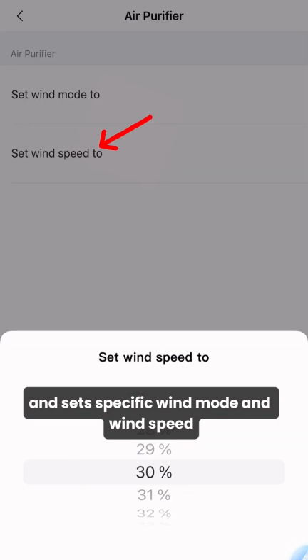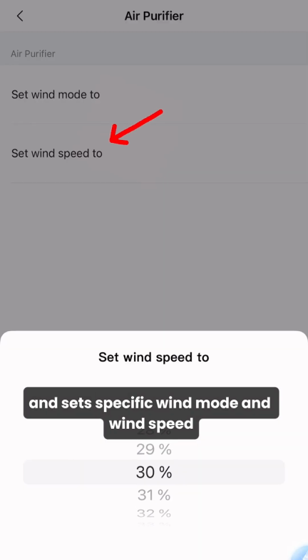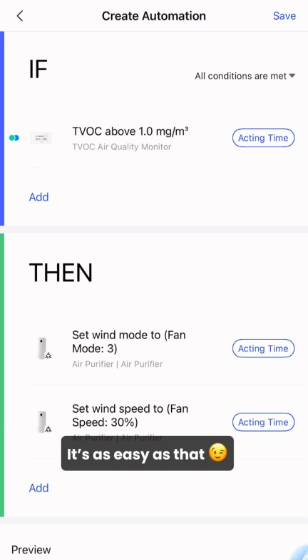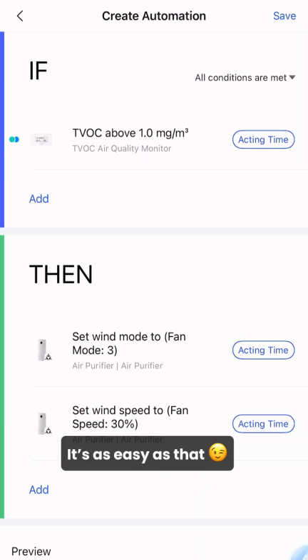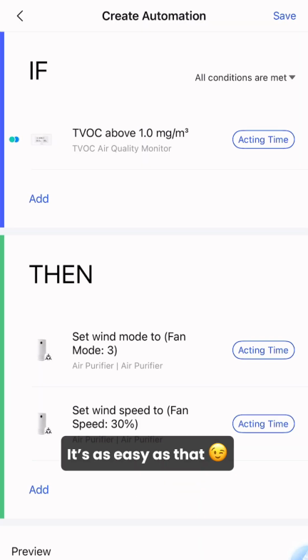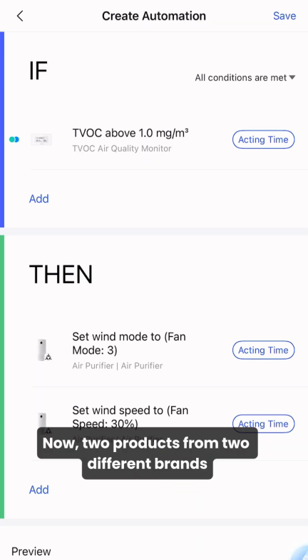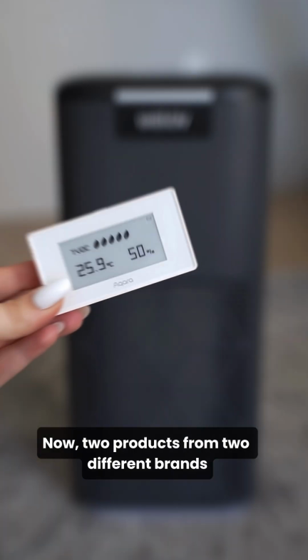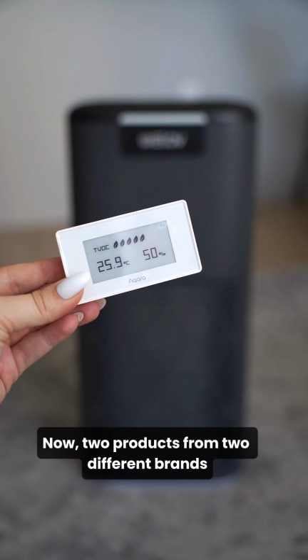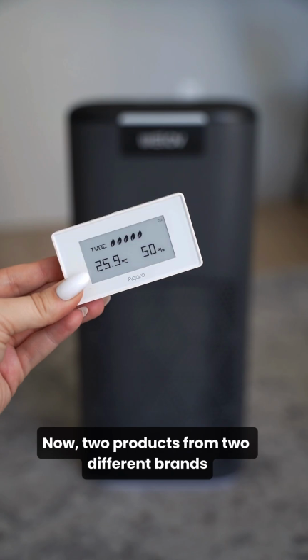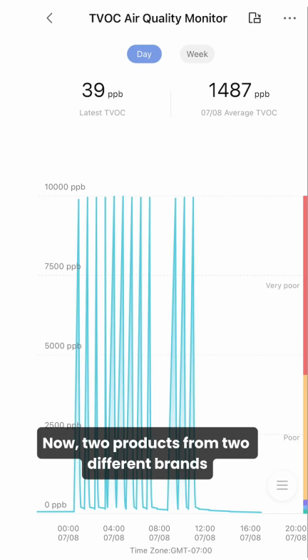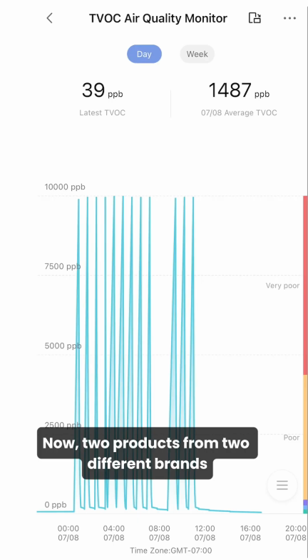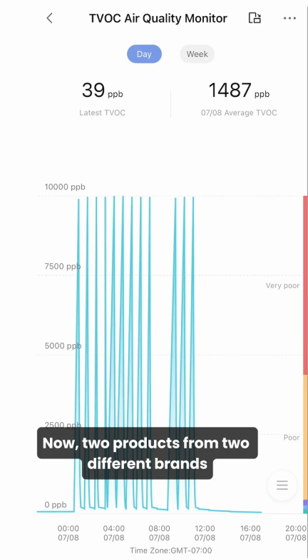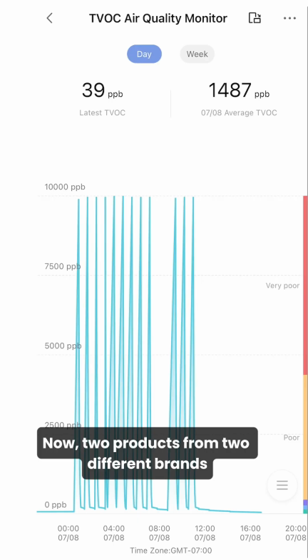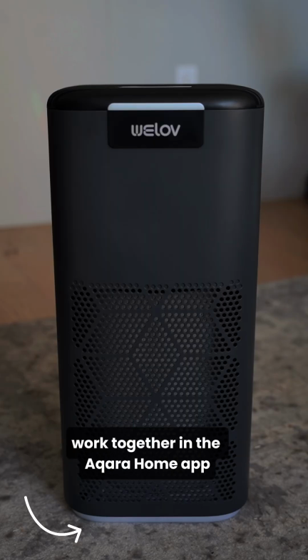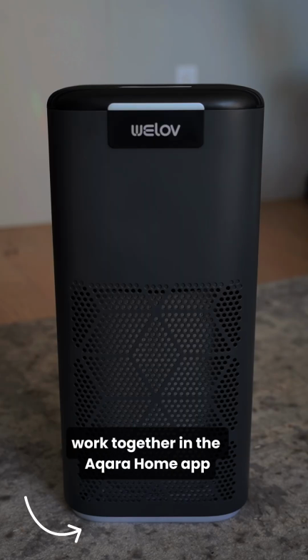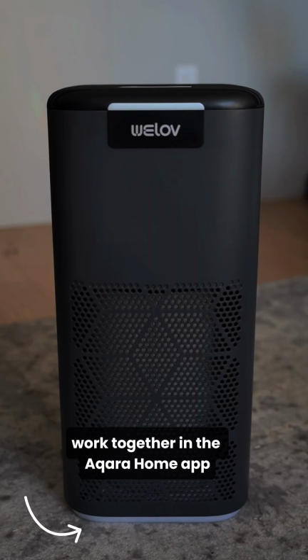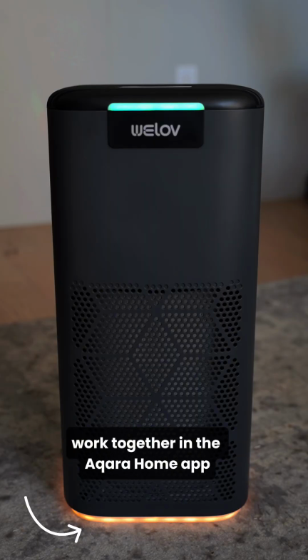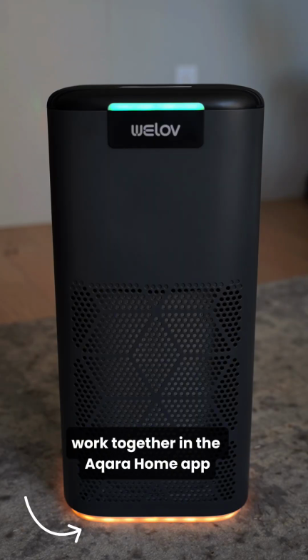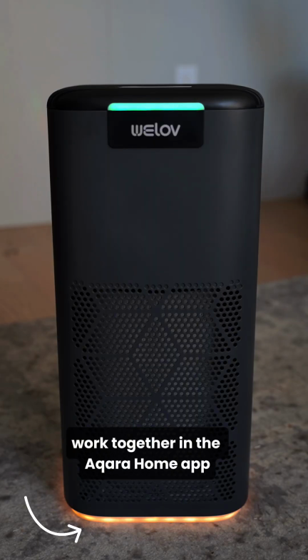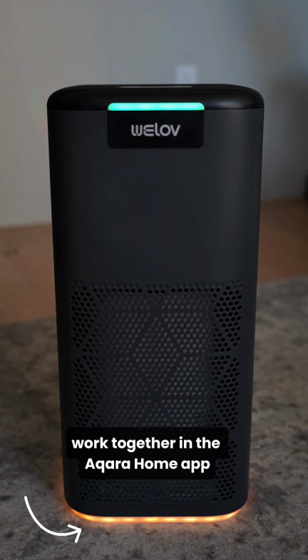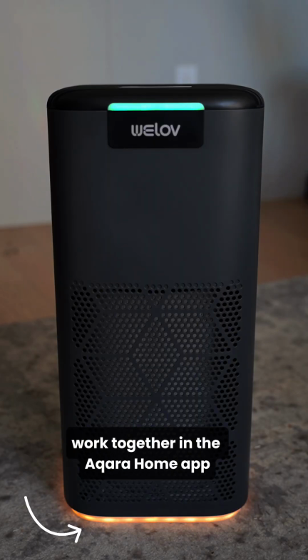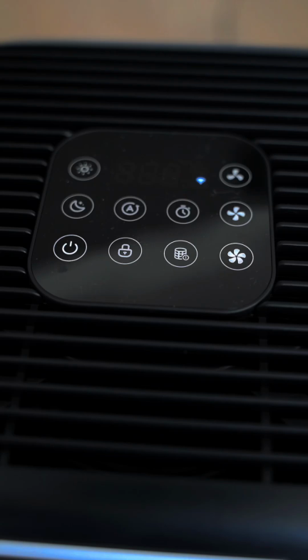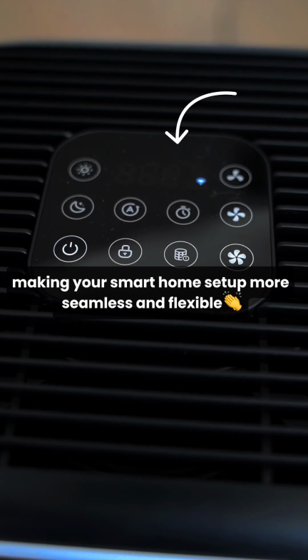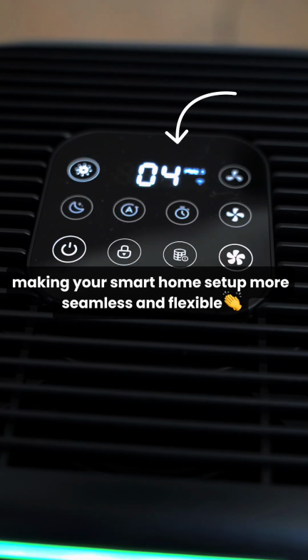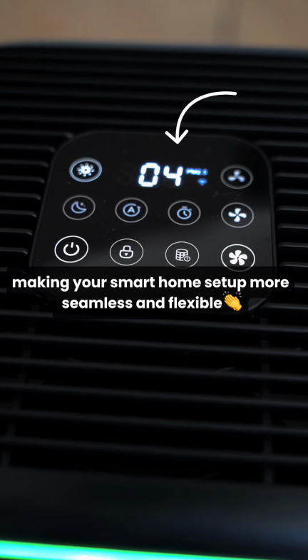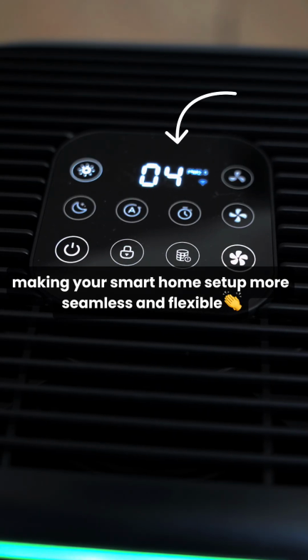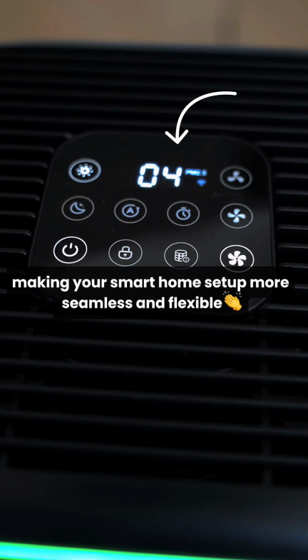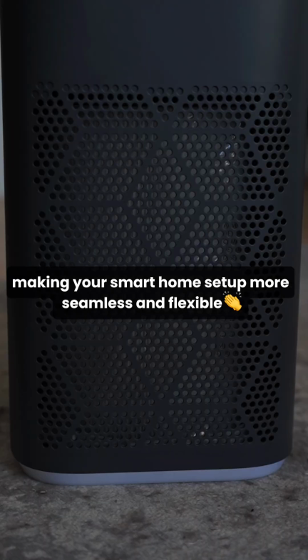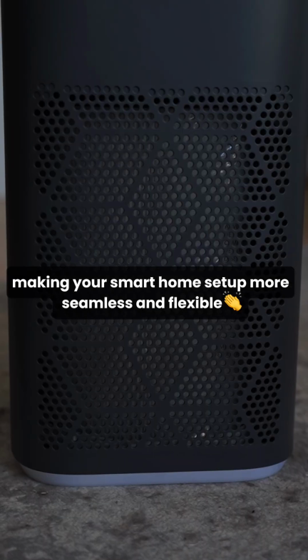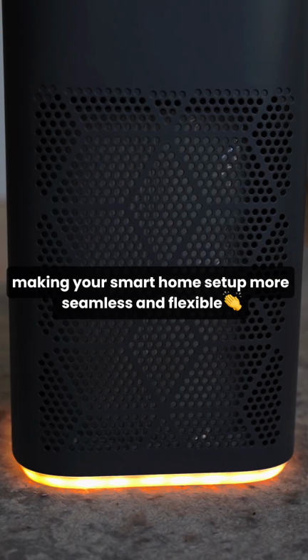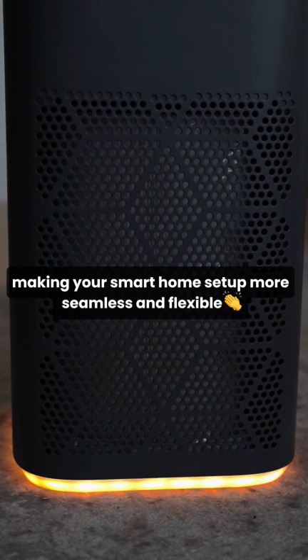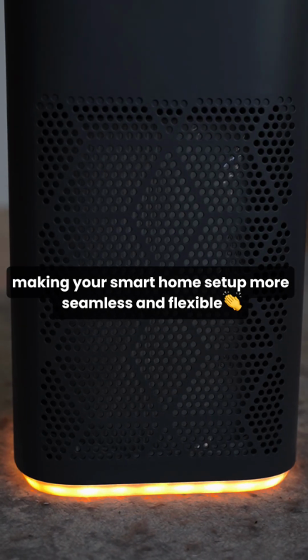It's as easy as that, and now two products from two different brands work together in the Acara Home app, making your smart home setup more seamless and flexible.